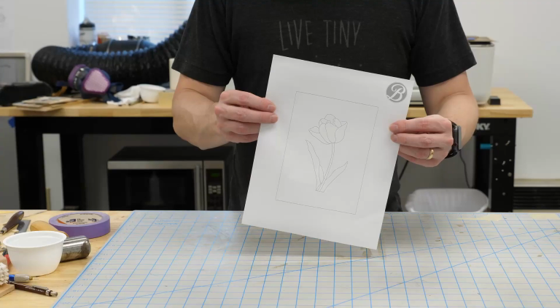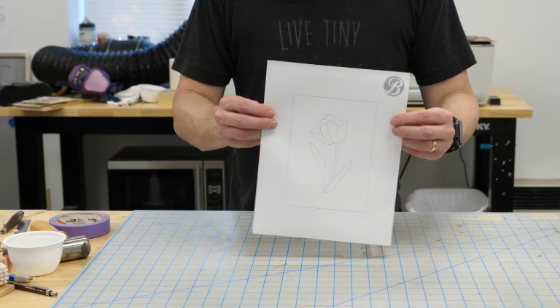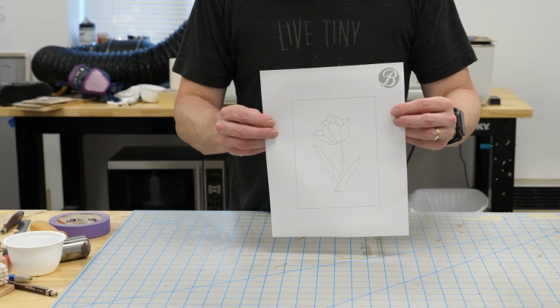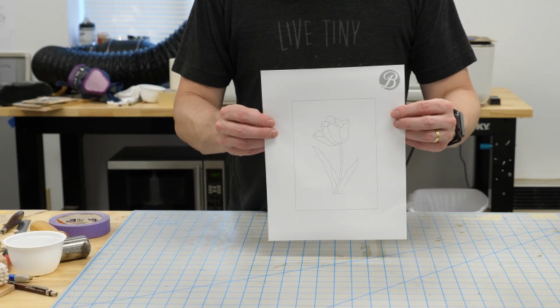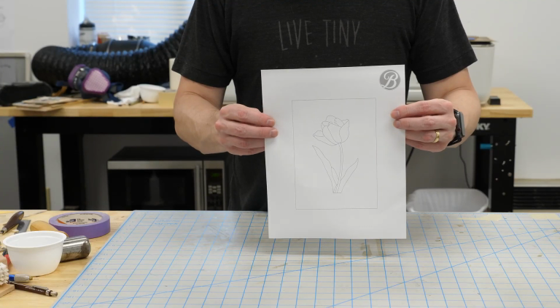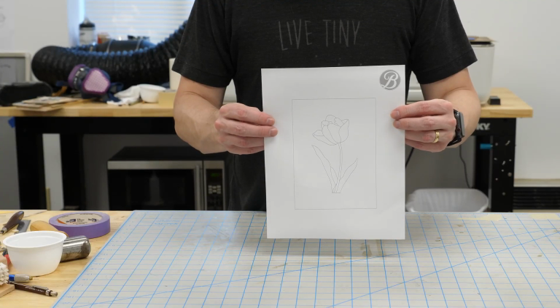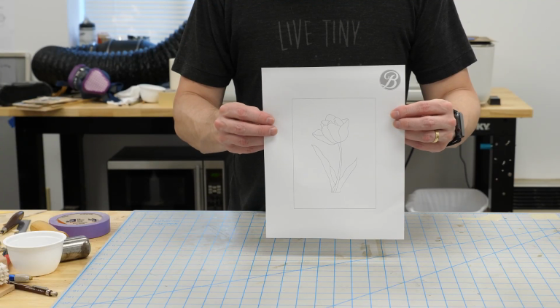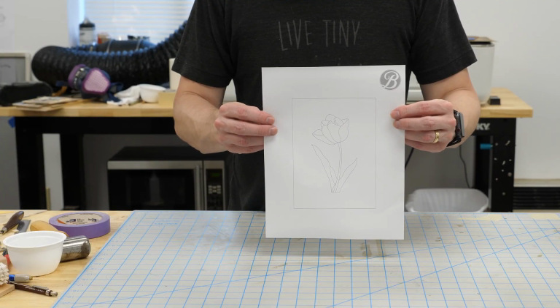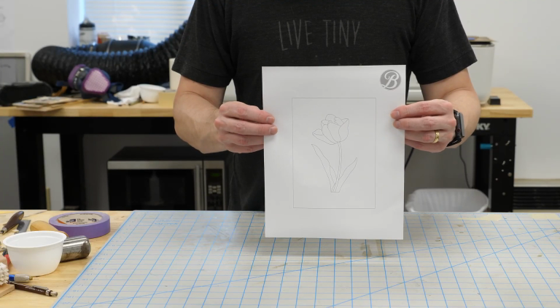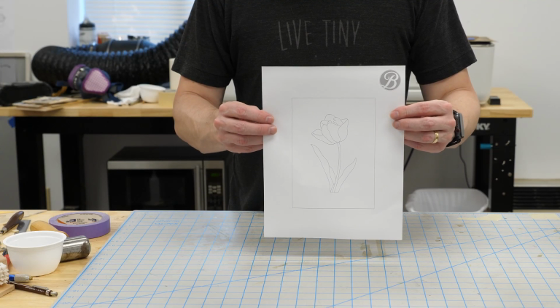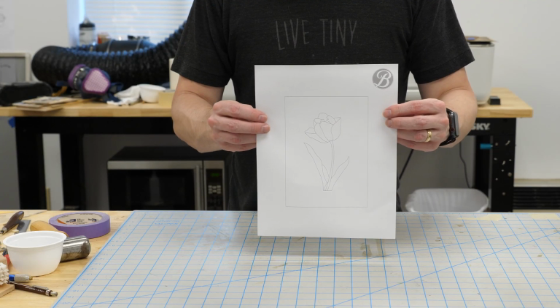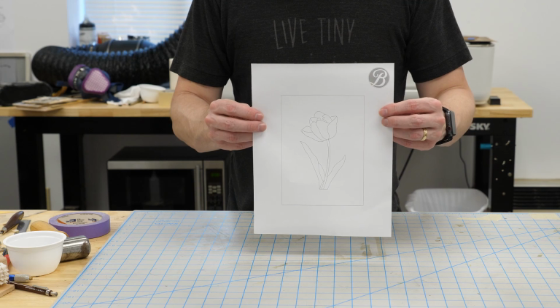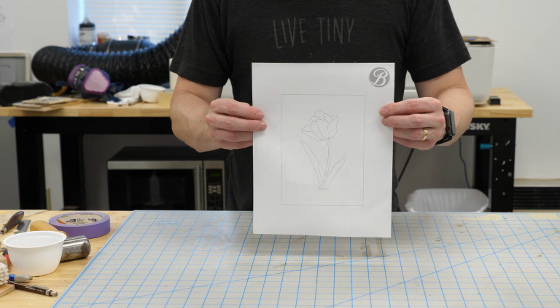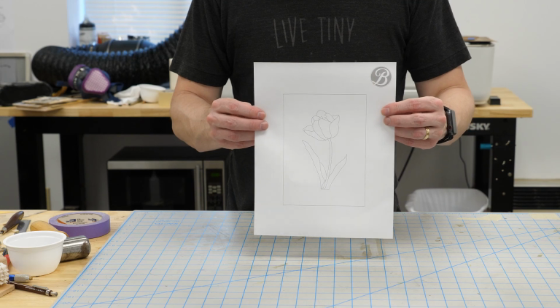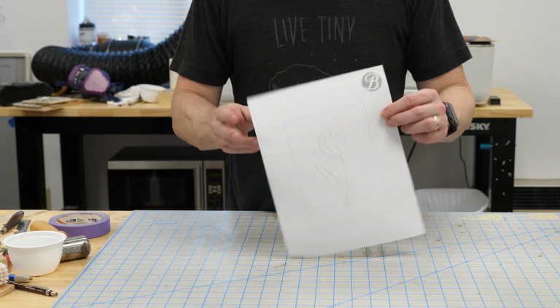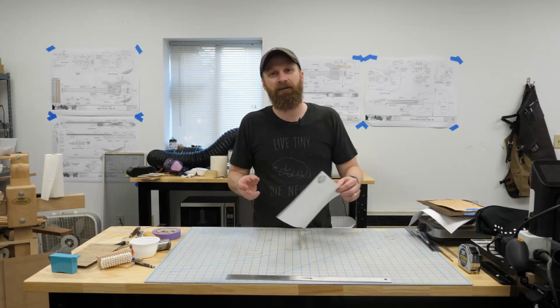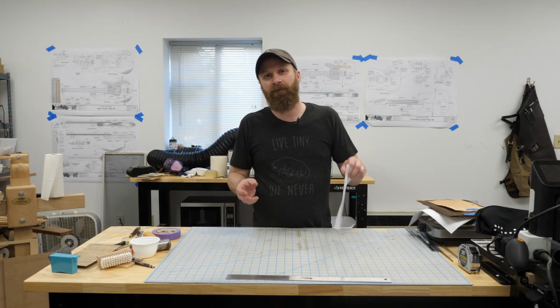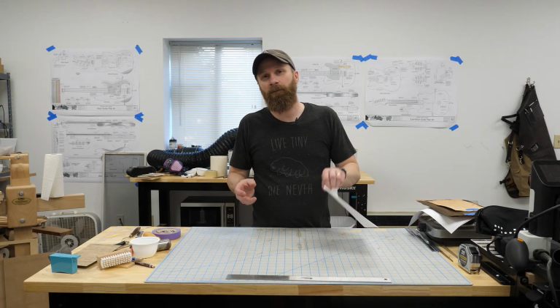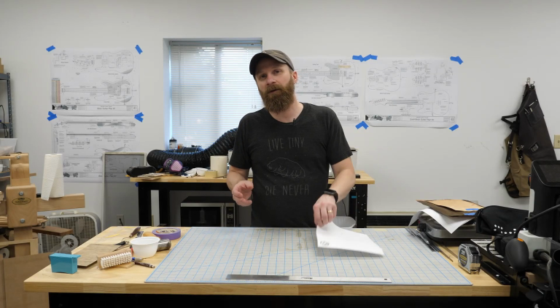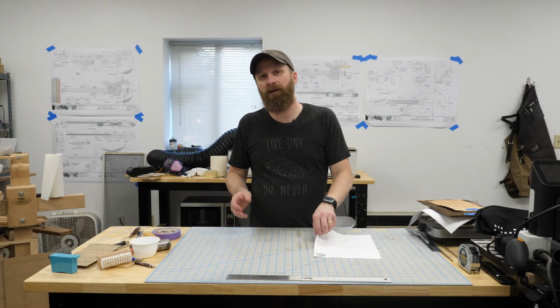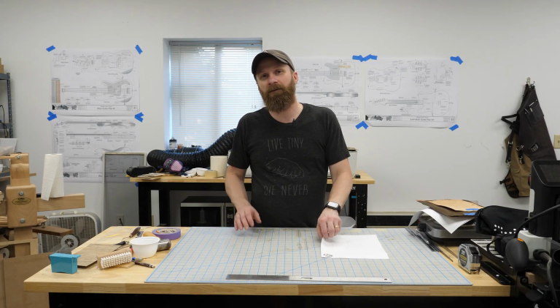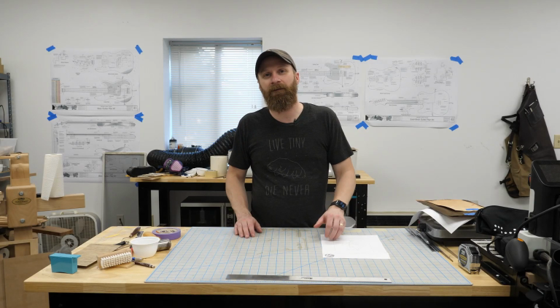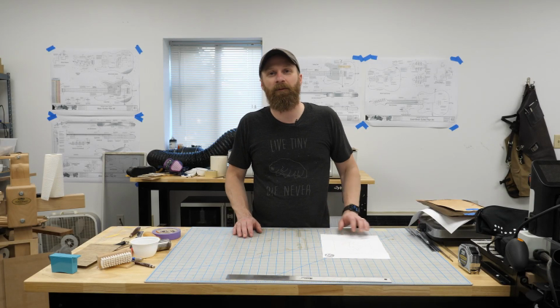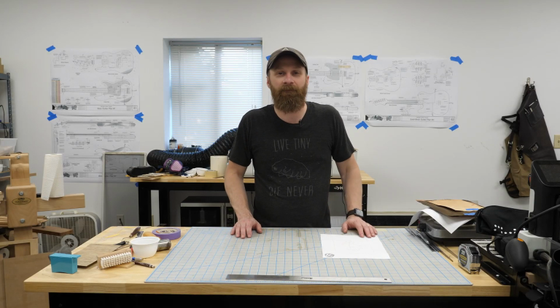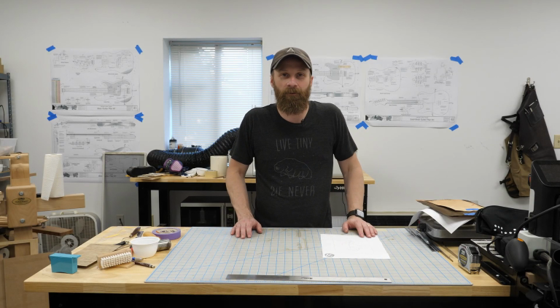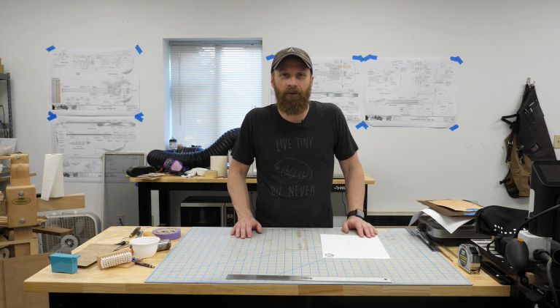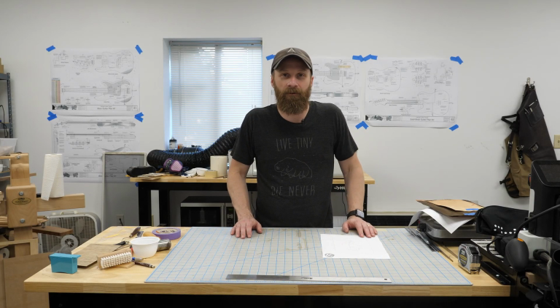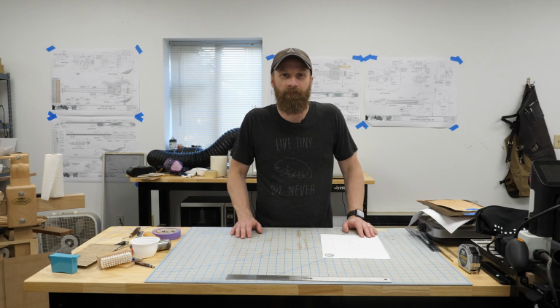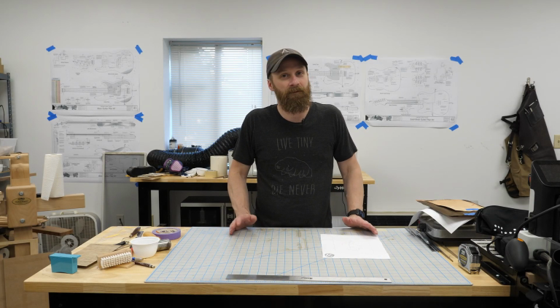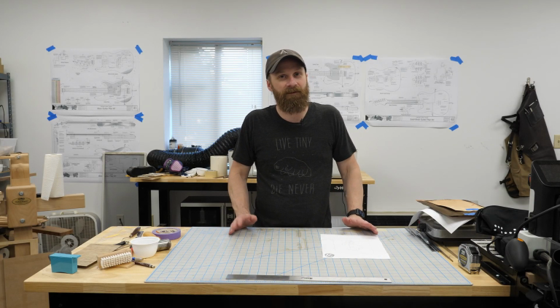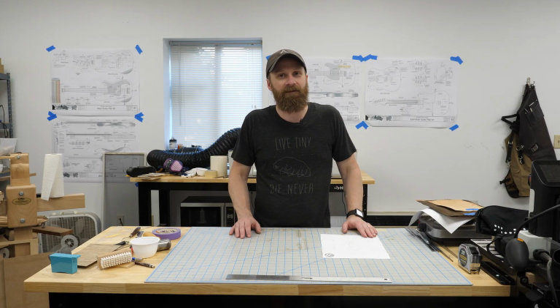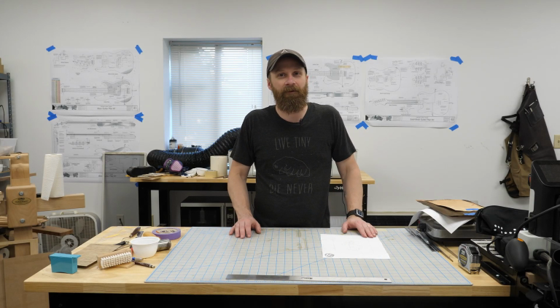Here's the design we'll be using. It's a straightforward design, and the files are available below if you want to follow along. Let's get started.